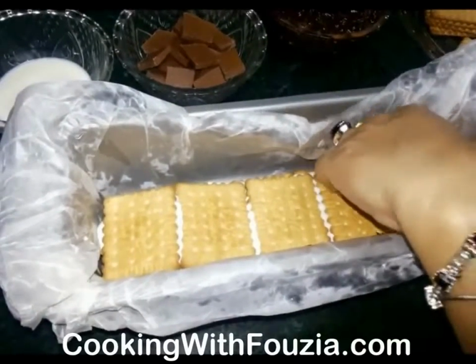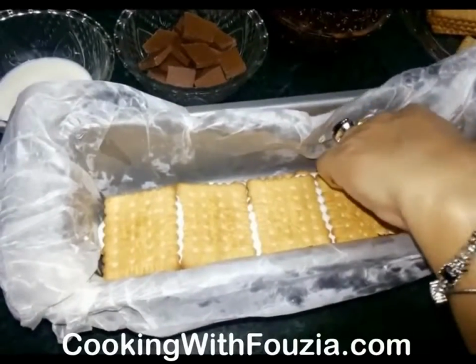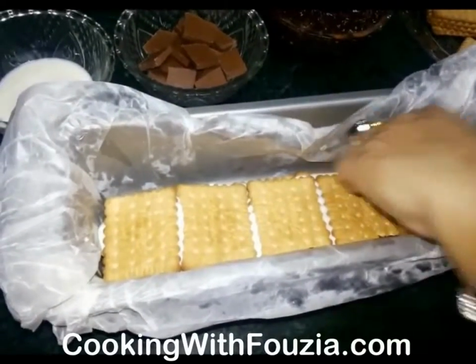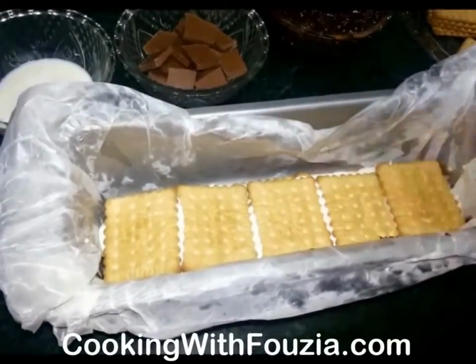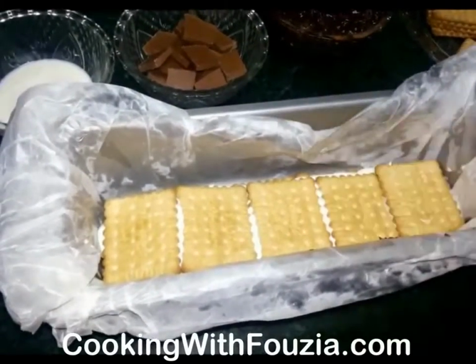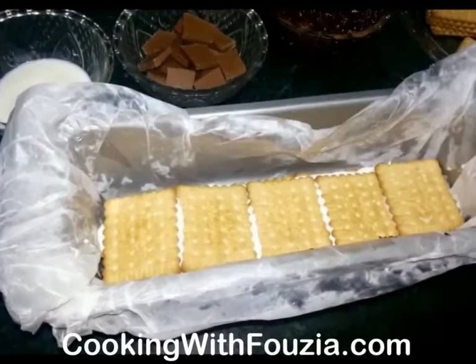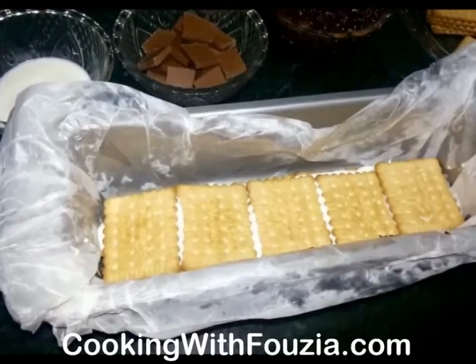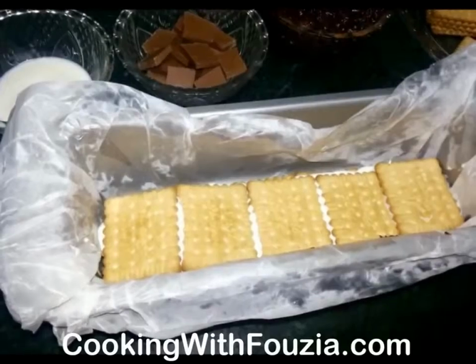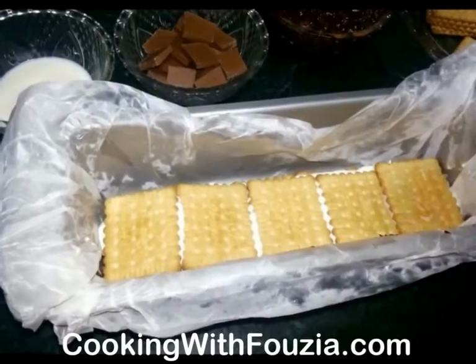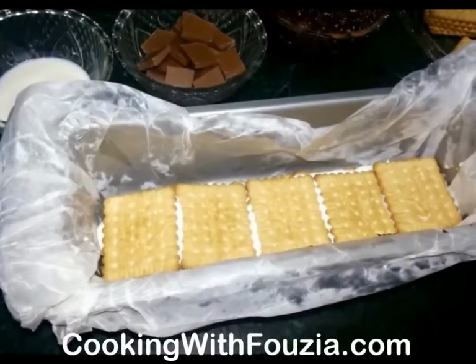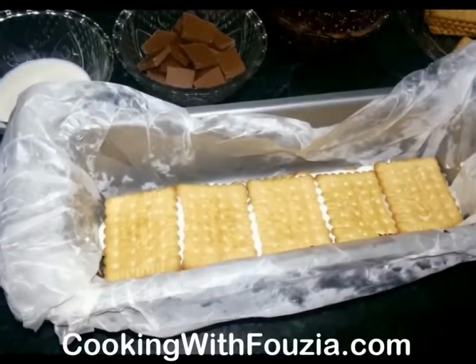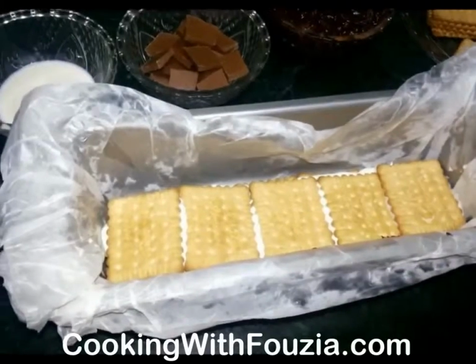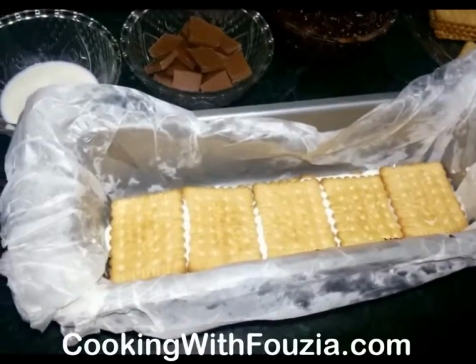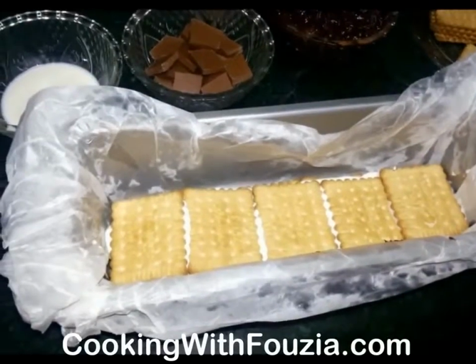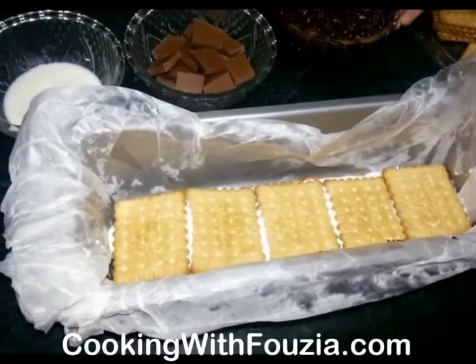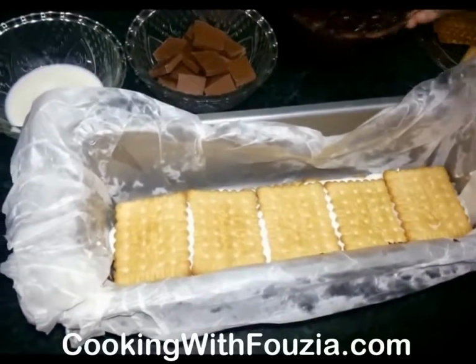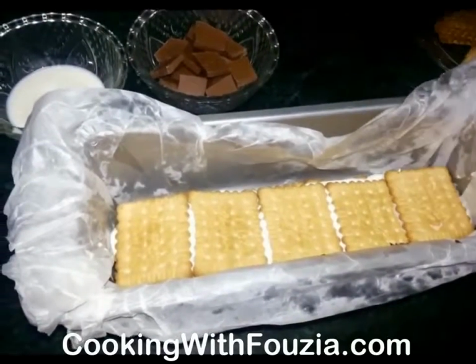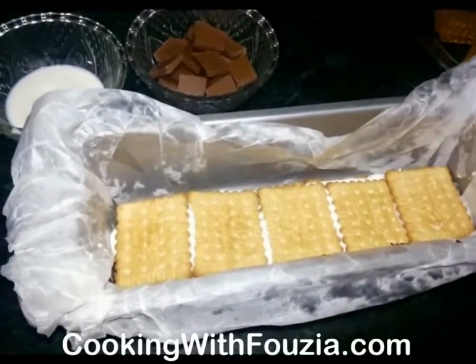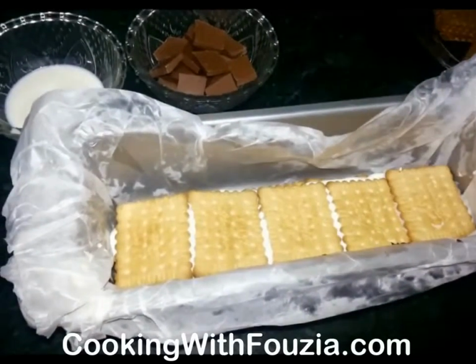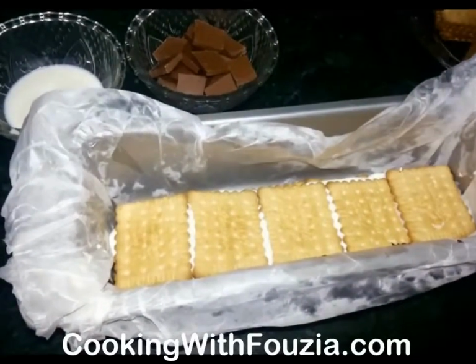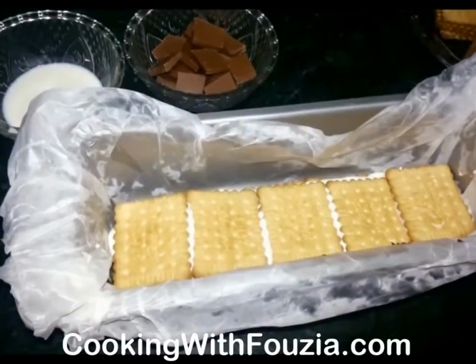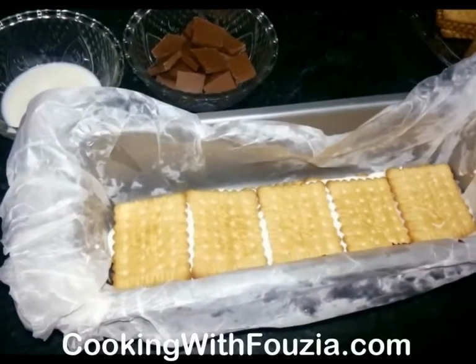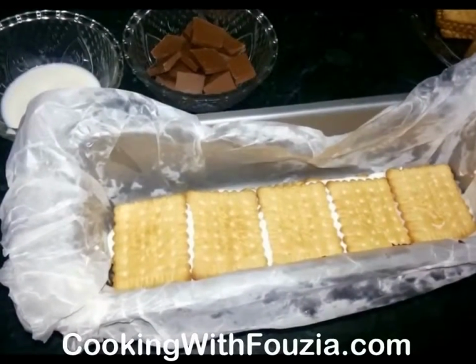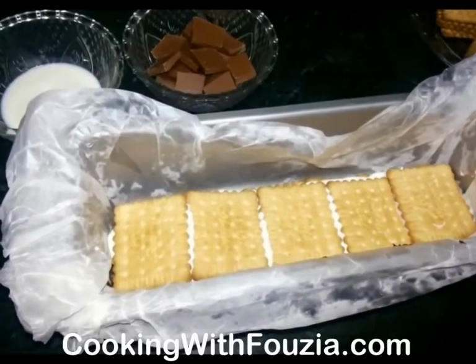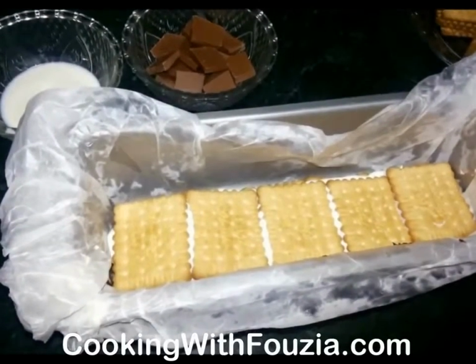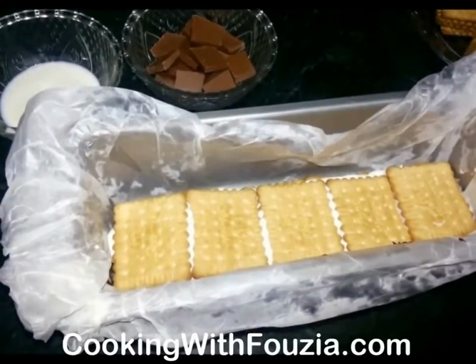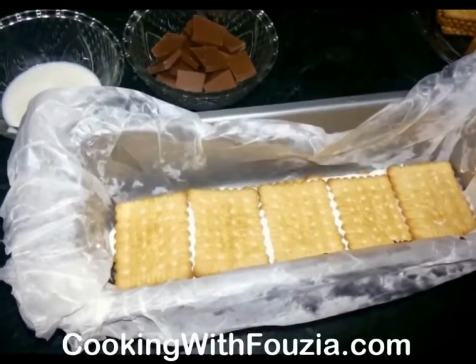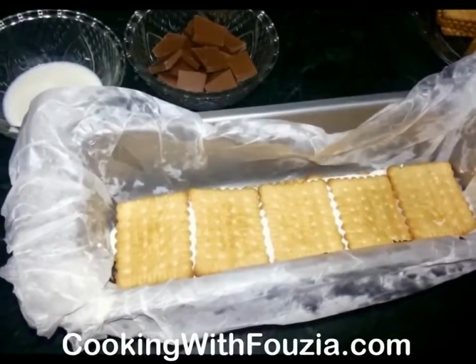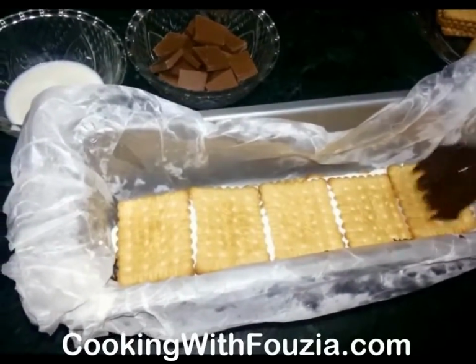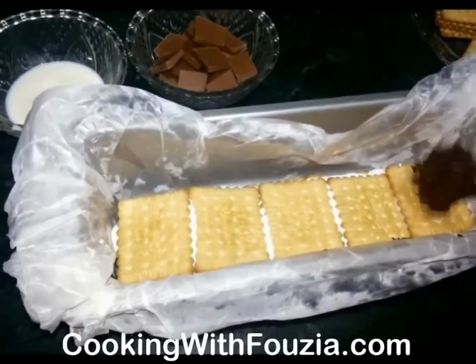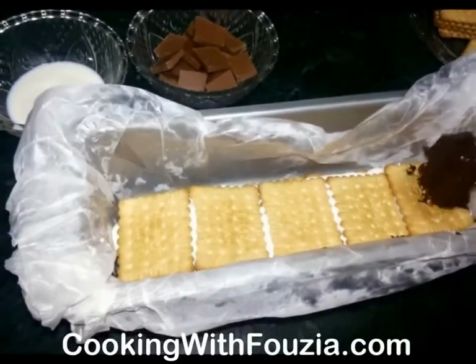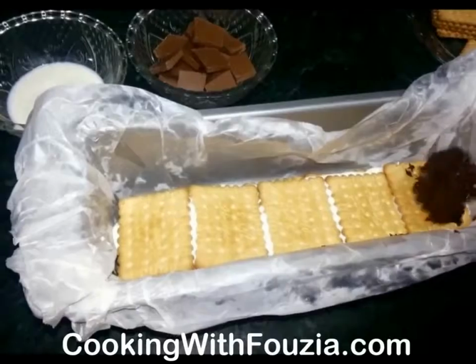Put it in the freezer so that it will set.